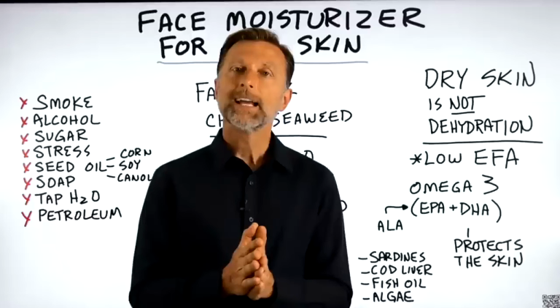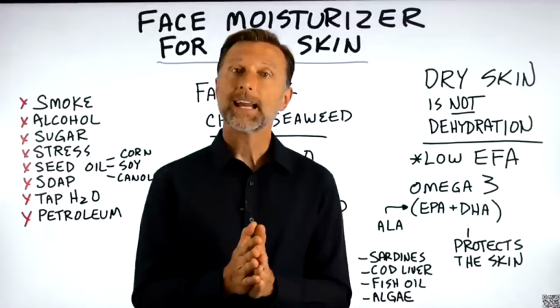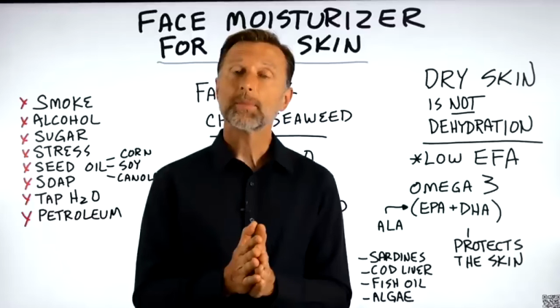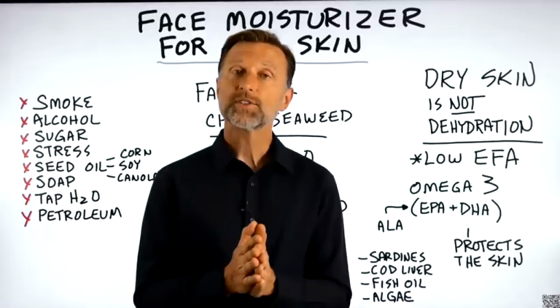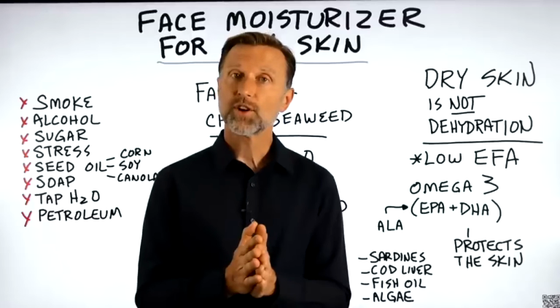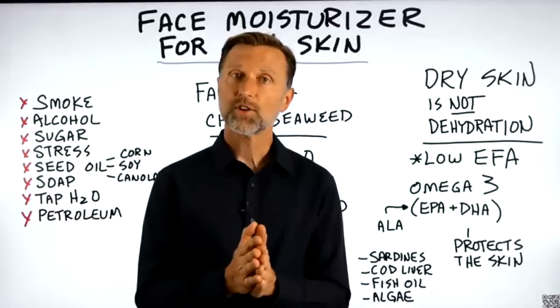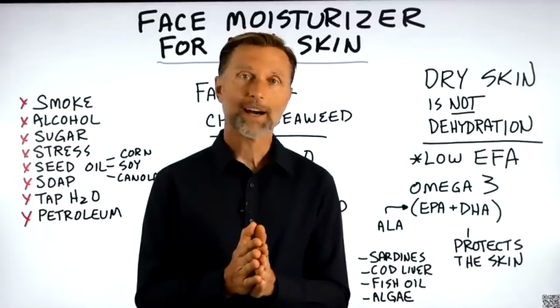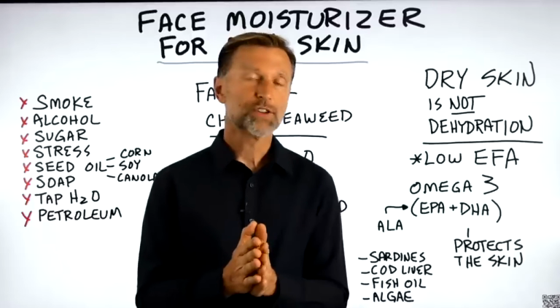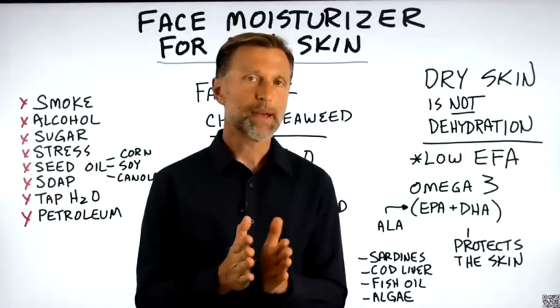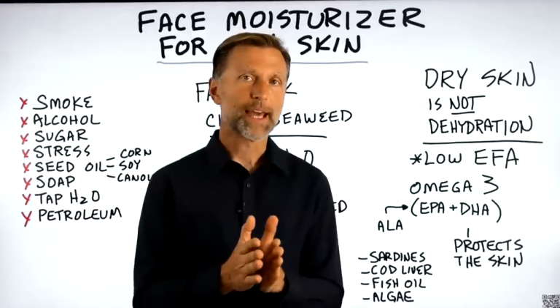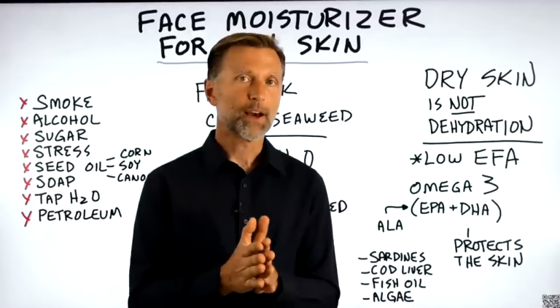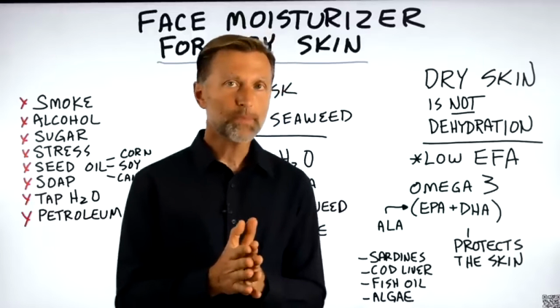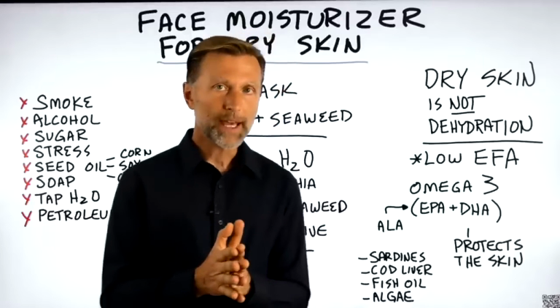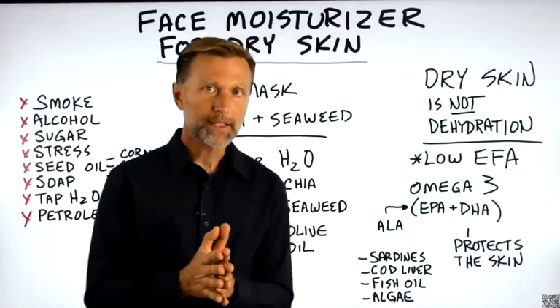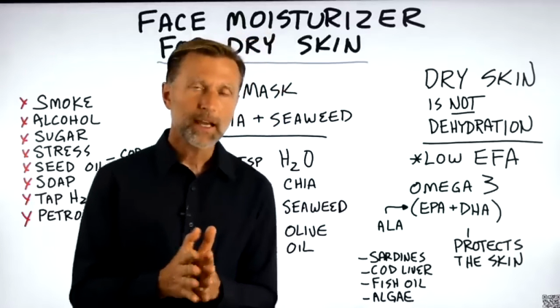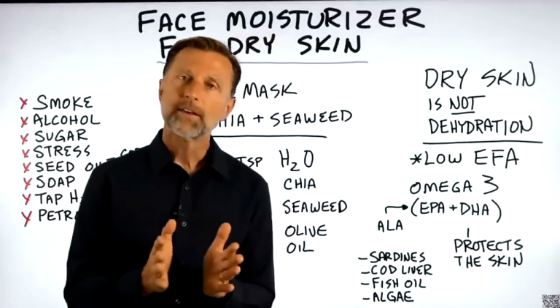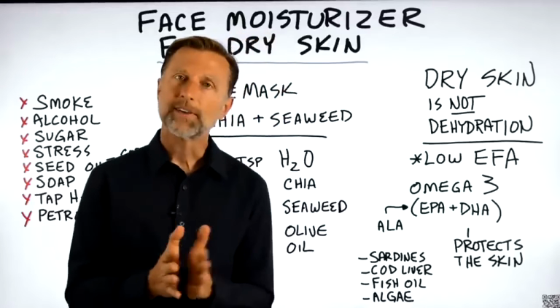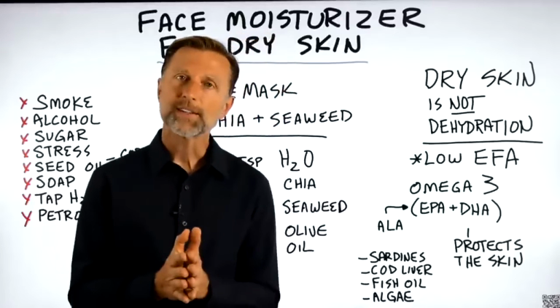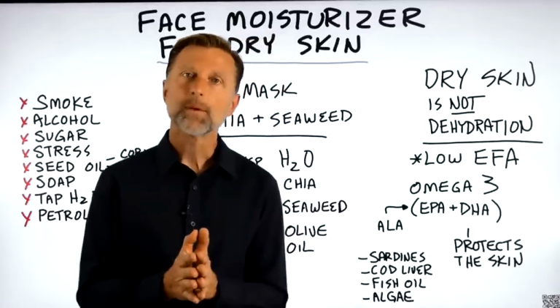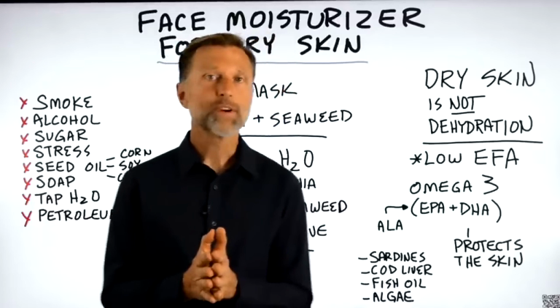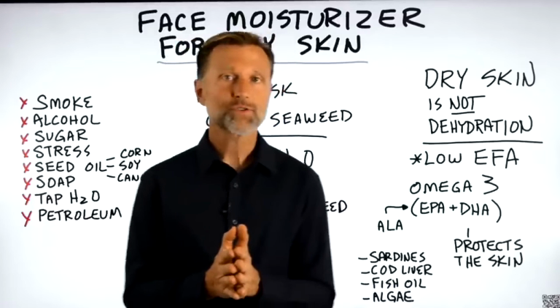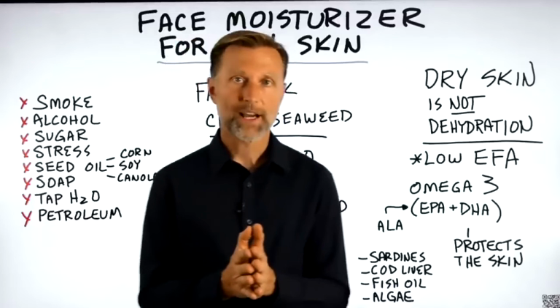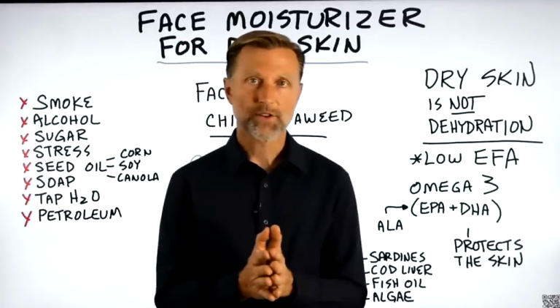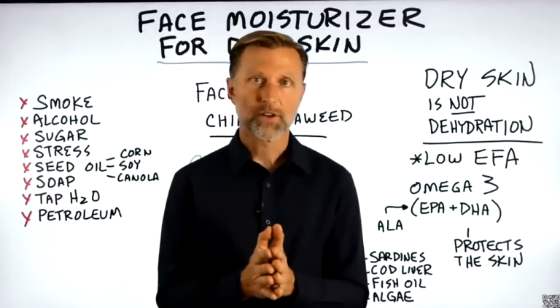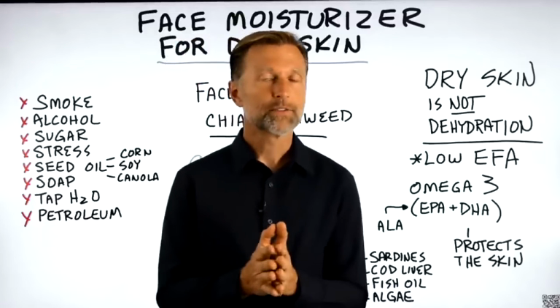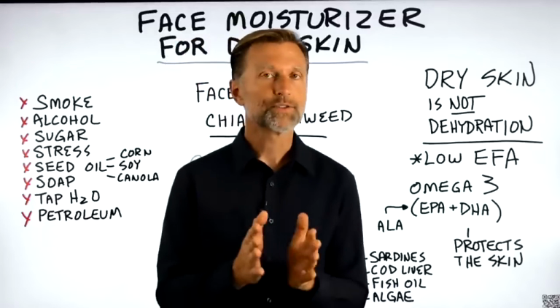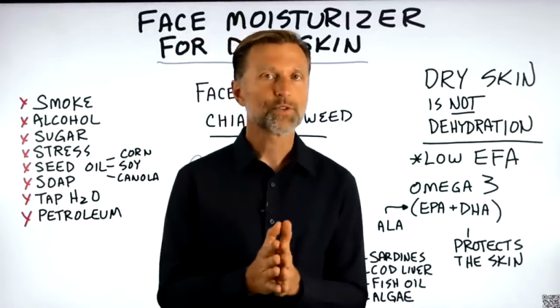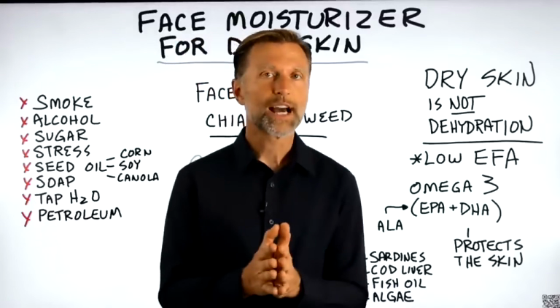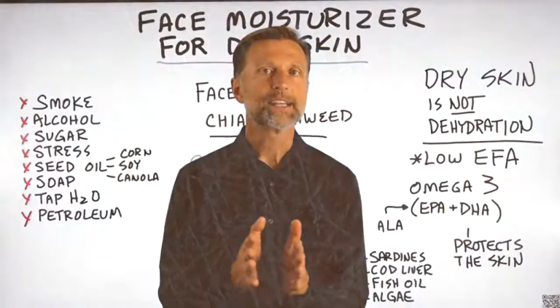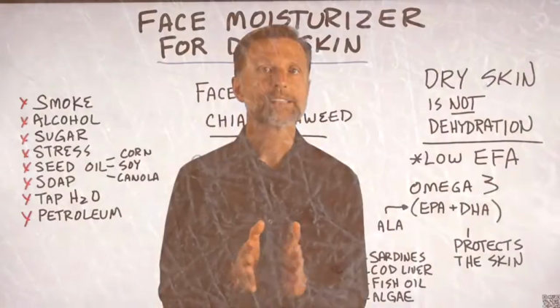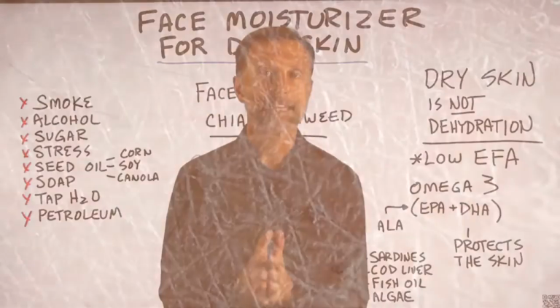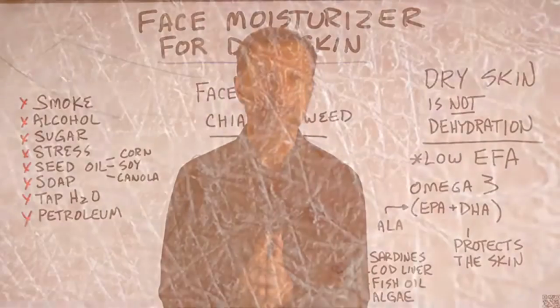Today, I'm going to show you how to make a homemade face moisturizer for dry skin.